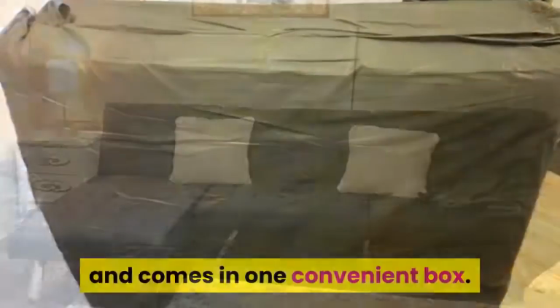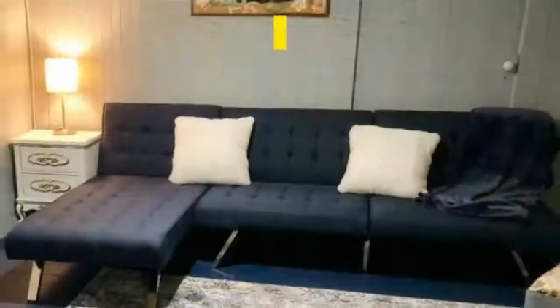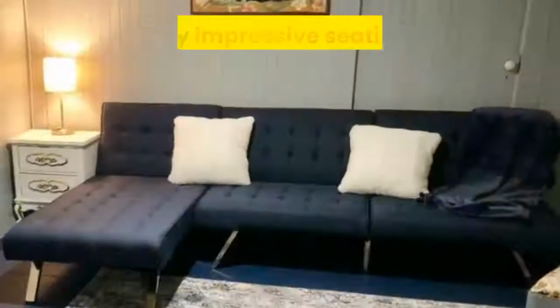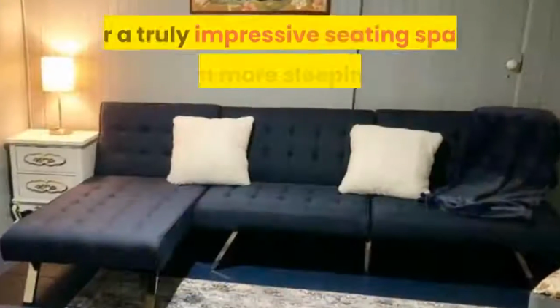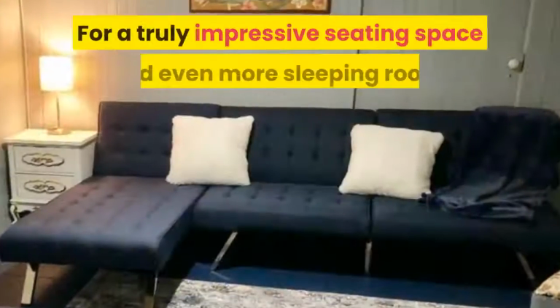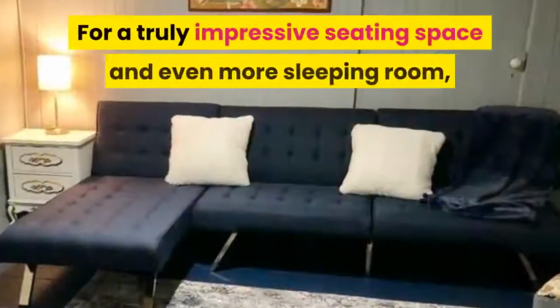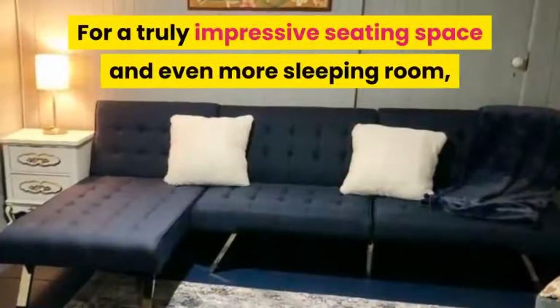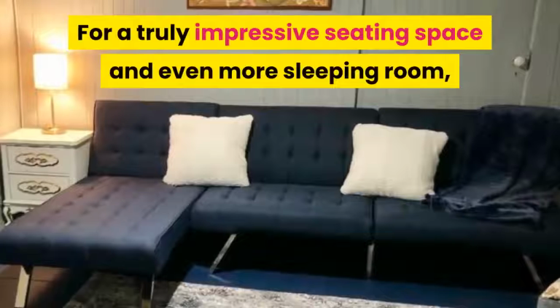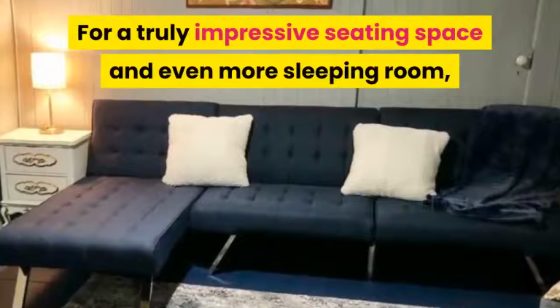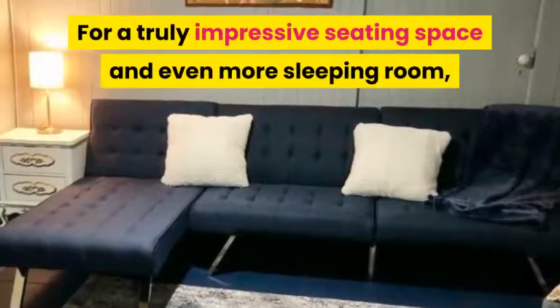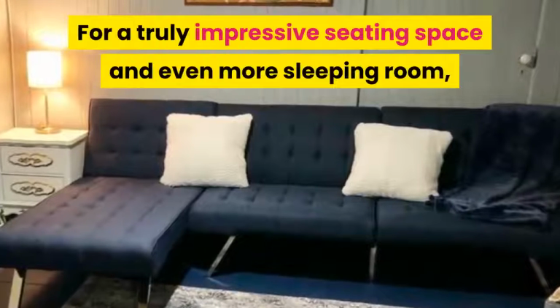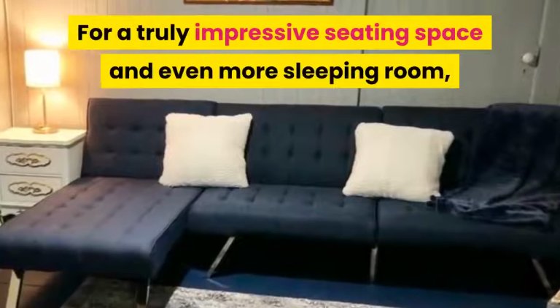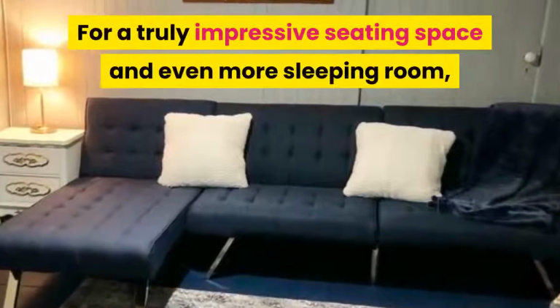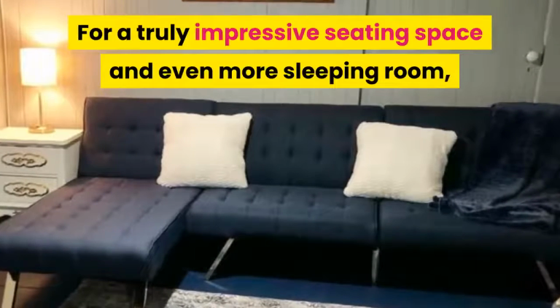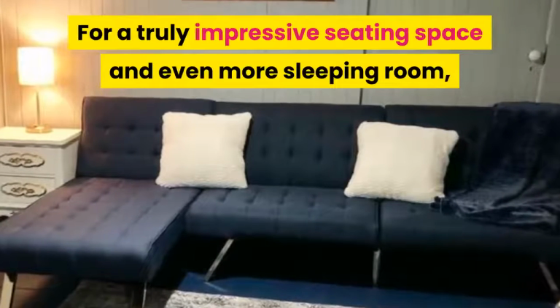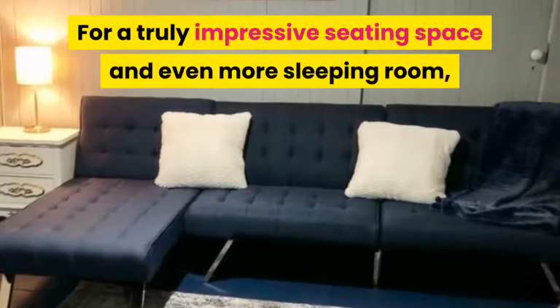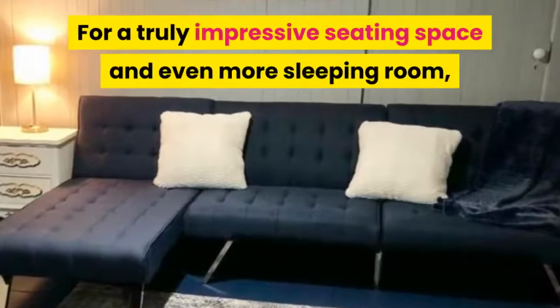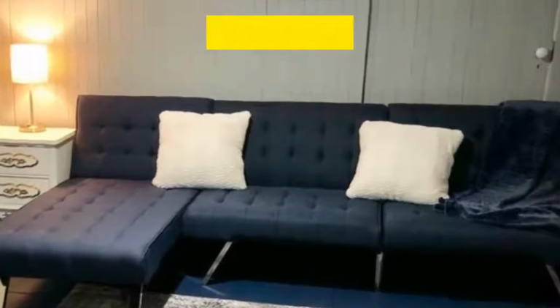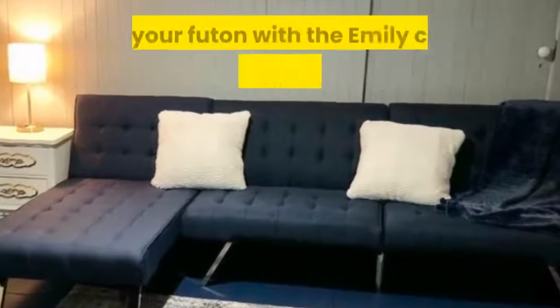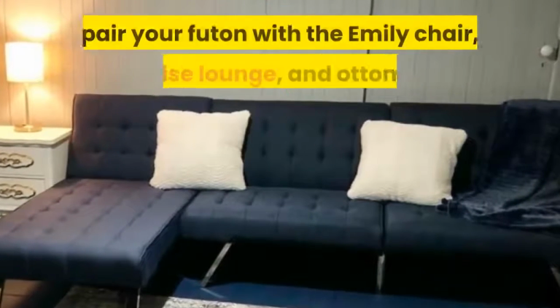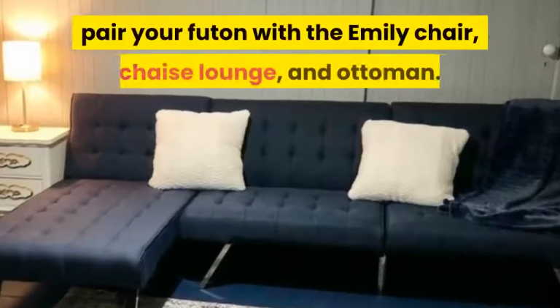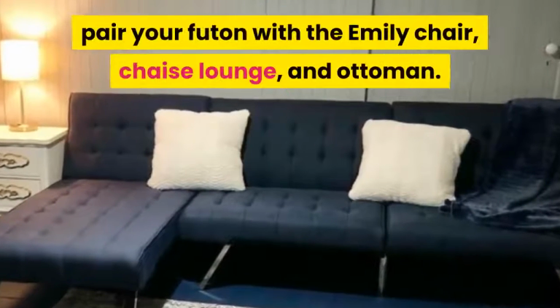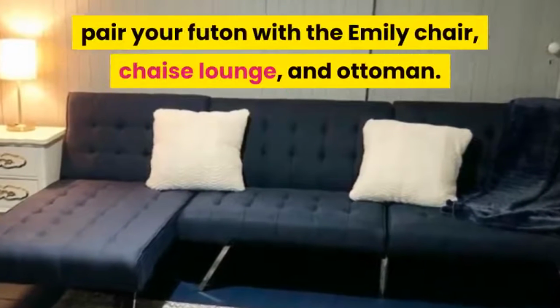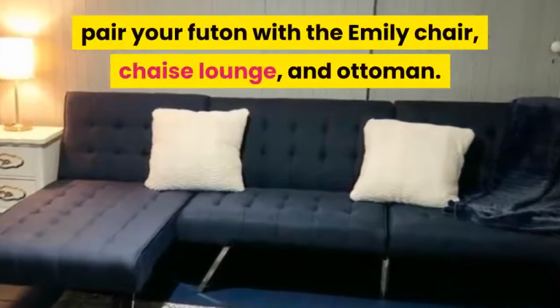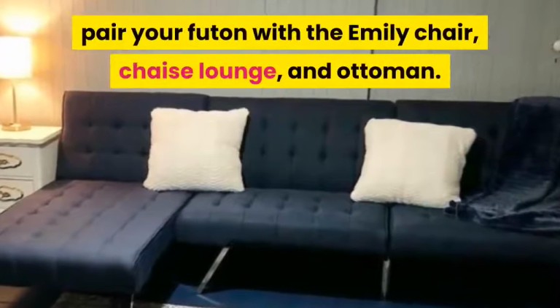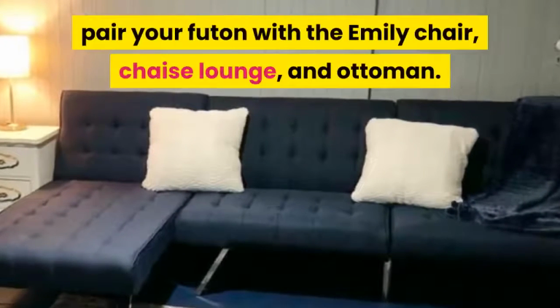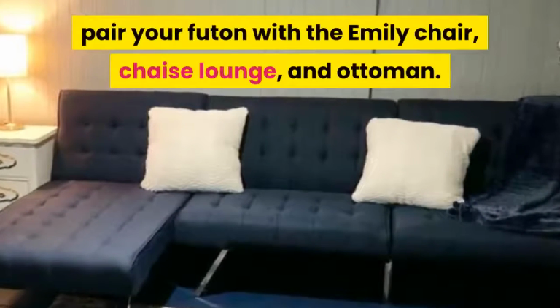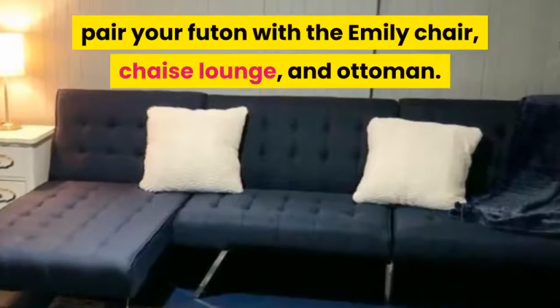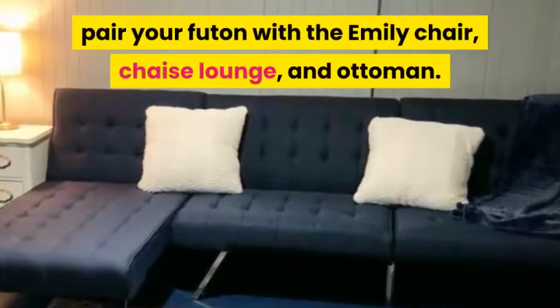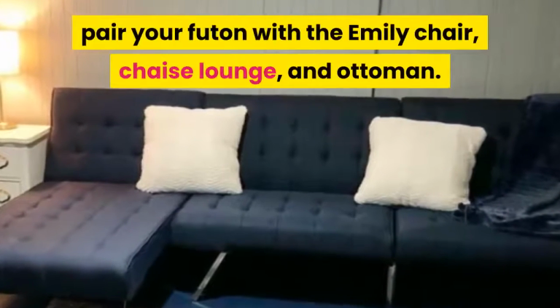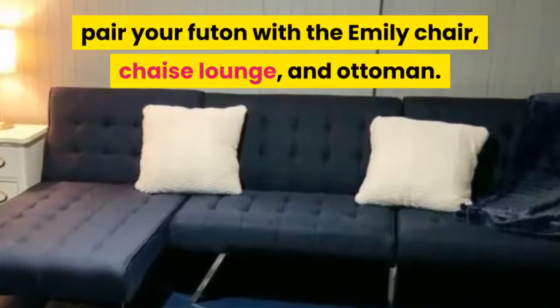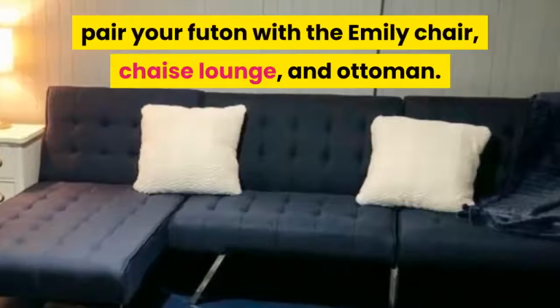For a truly impressive seating space and even more sleeping room, pair your futon with the Emily chair, chaise lounge, and ottoman.